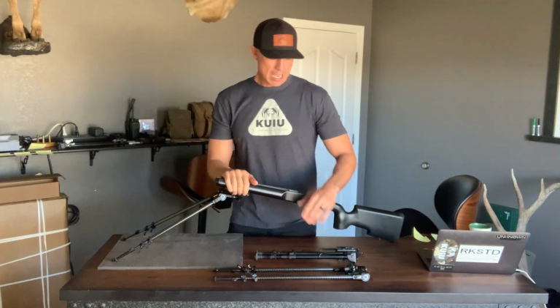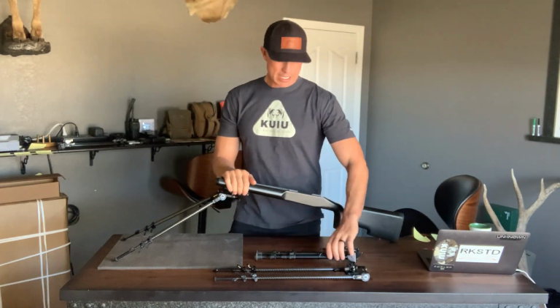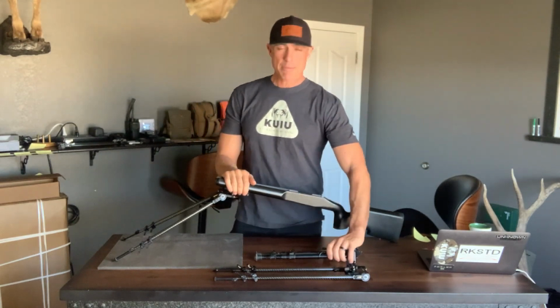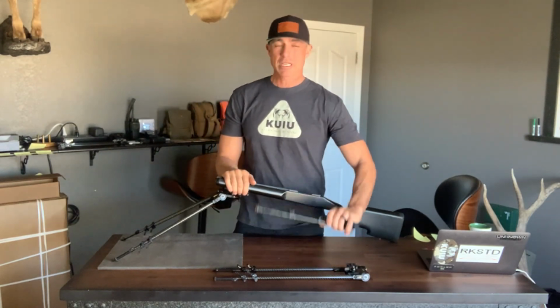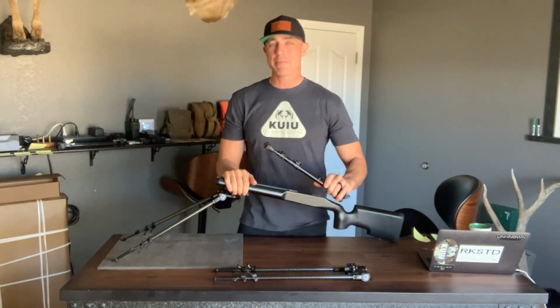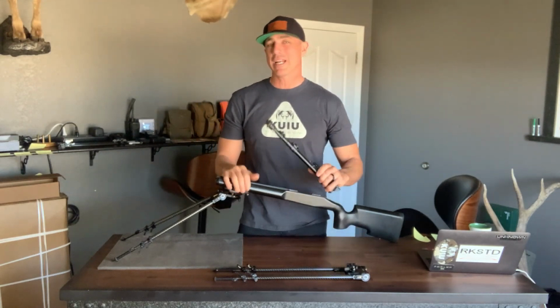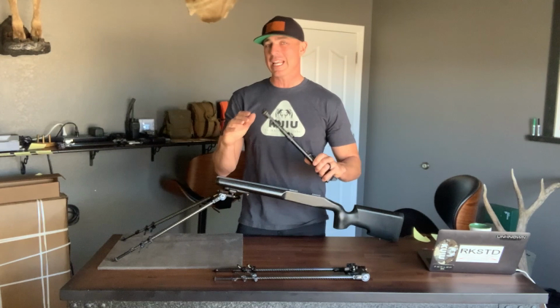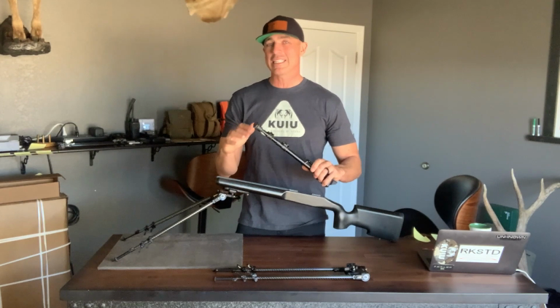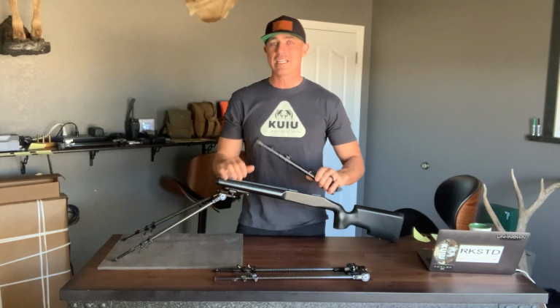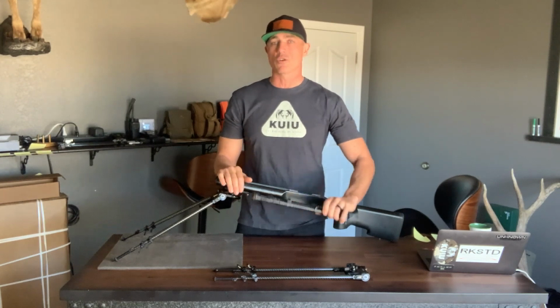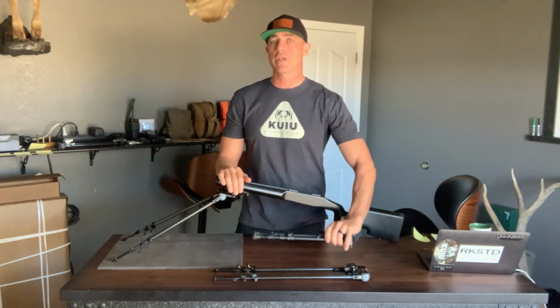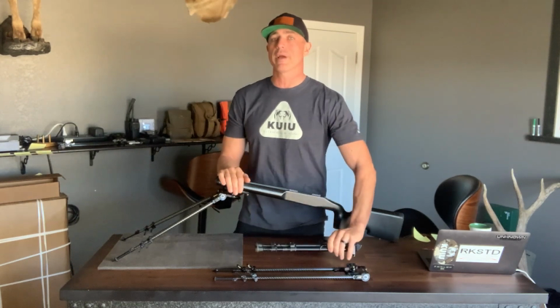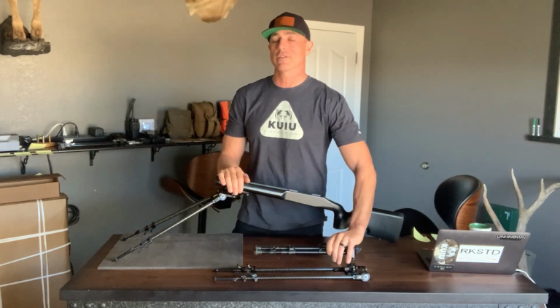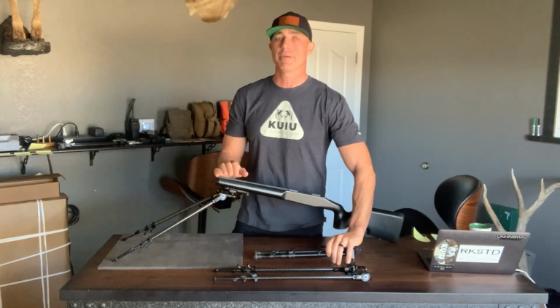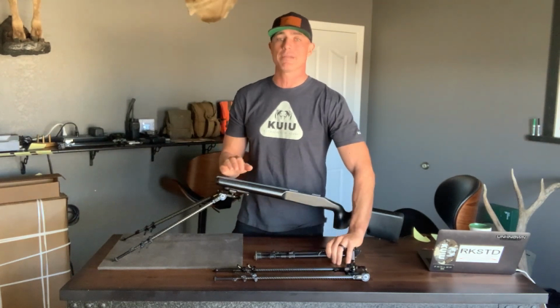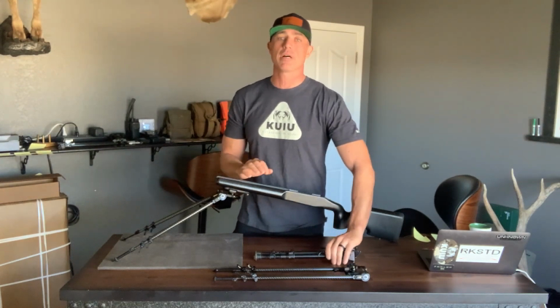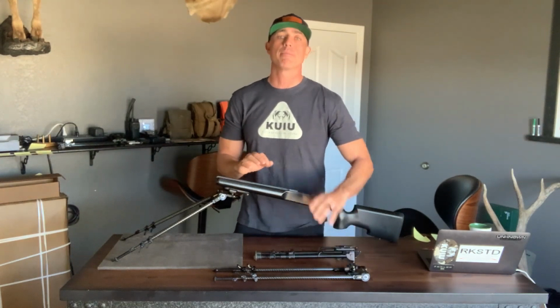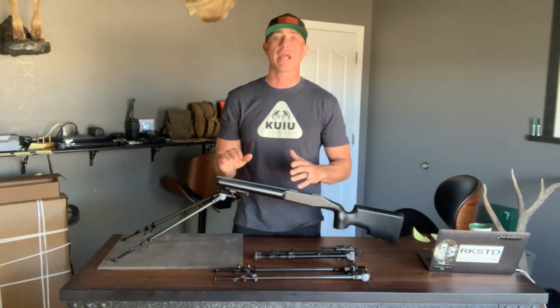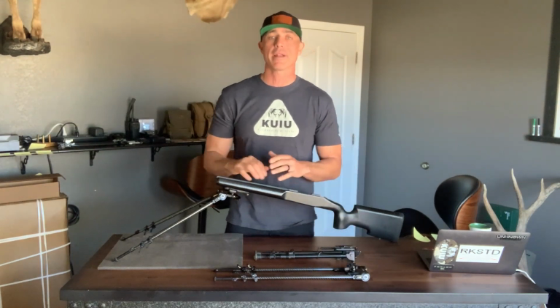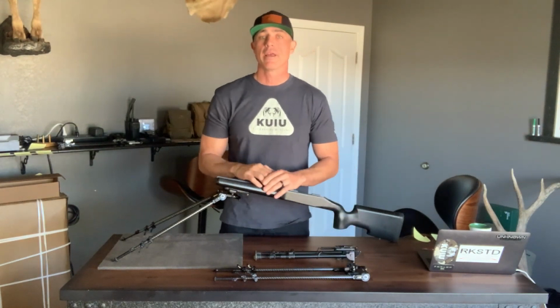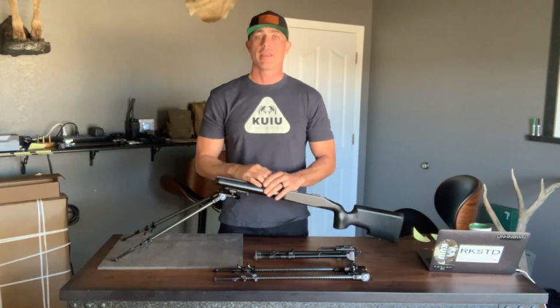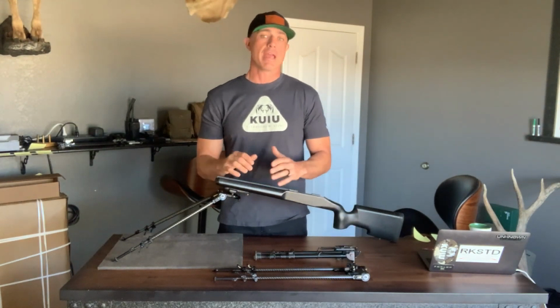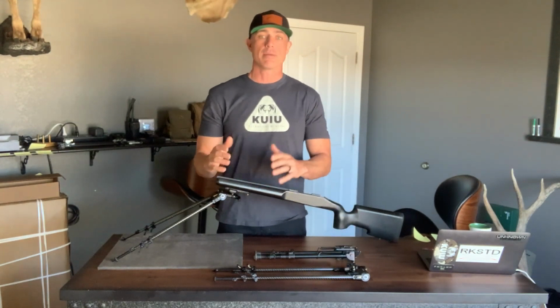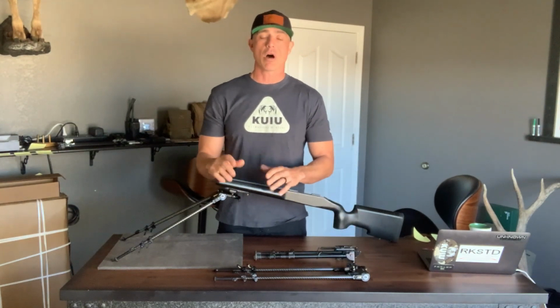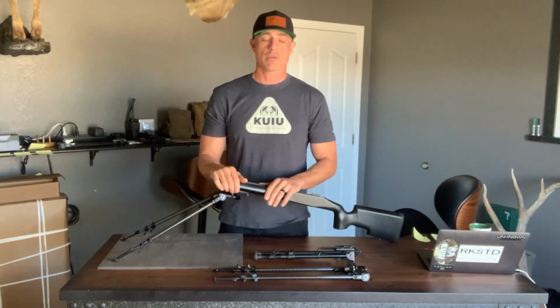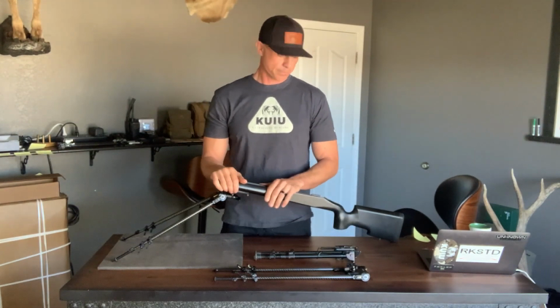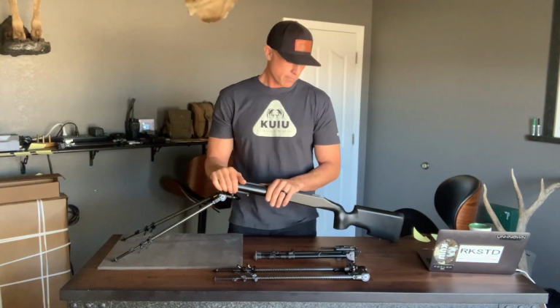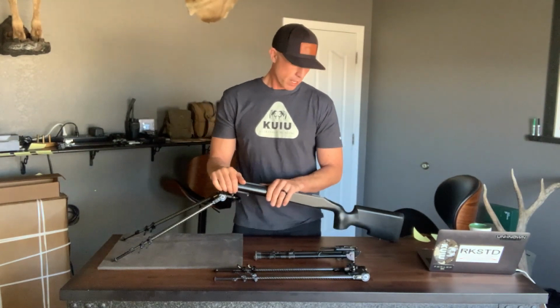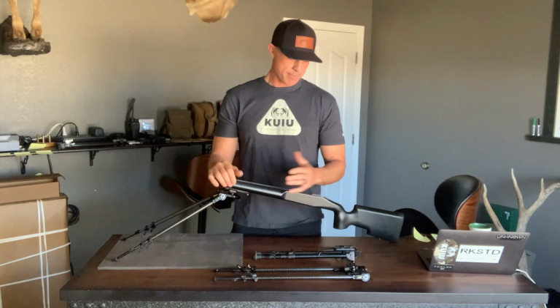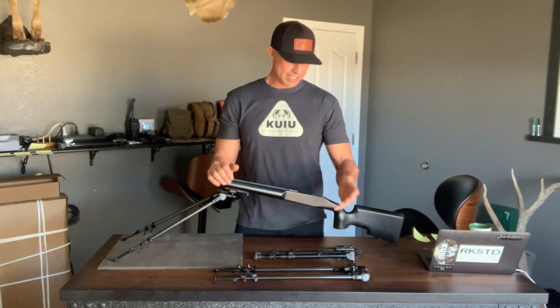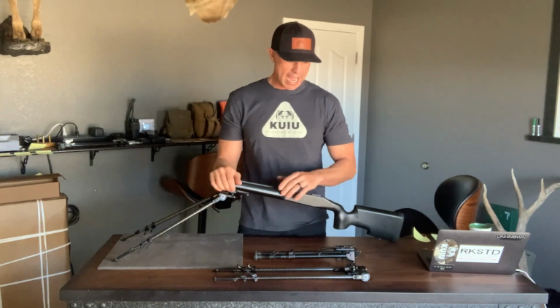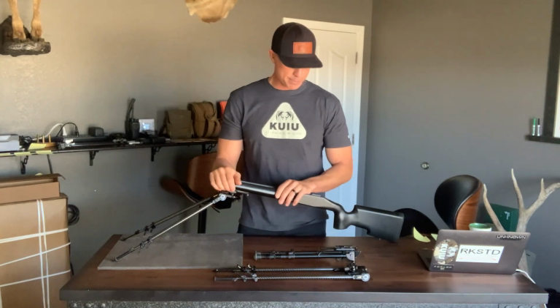These typically come in at 19 to 22 ounces, depending upon the brand, the make, the model, and attachments.